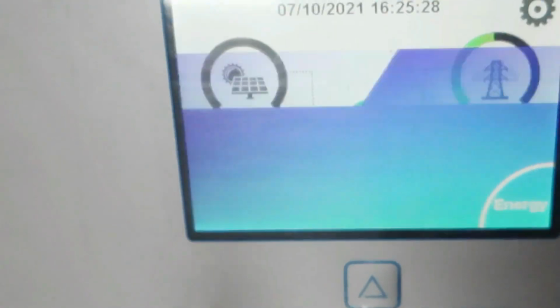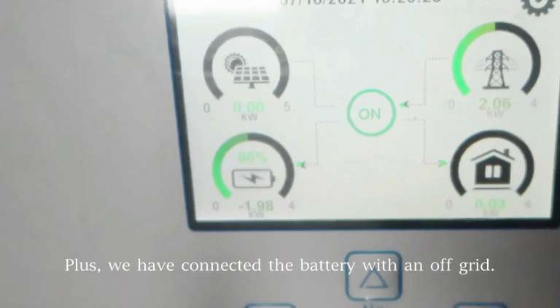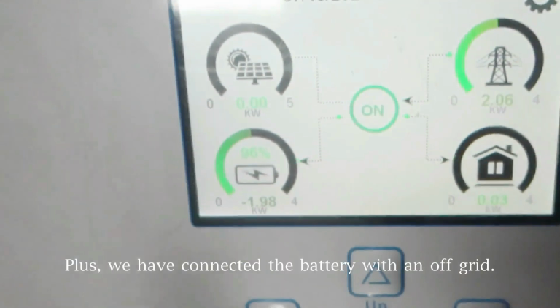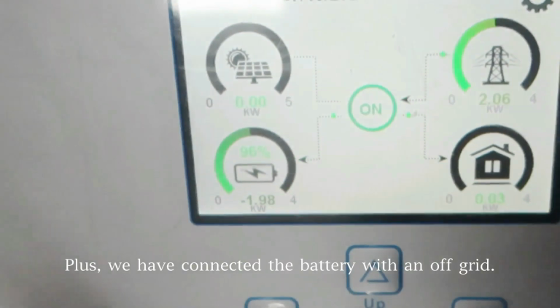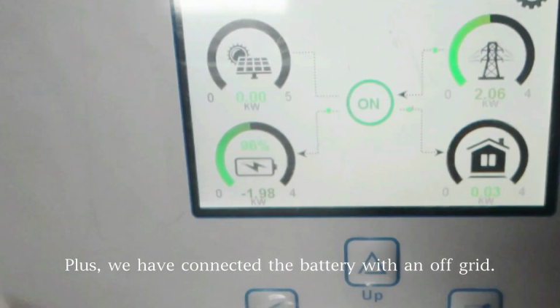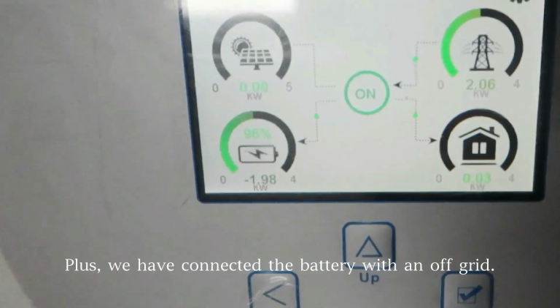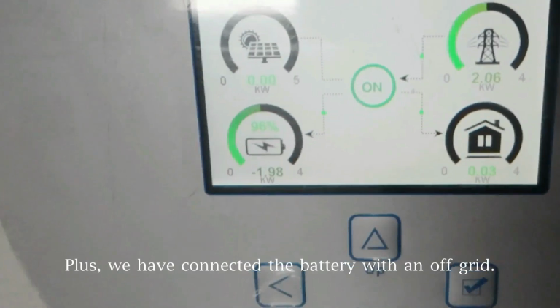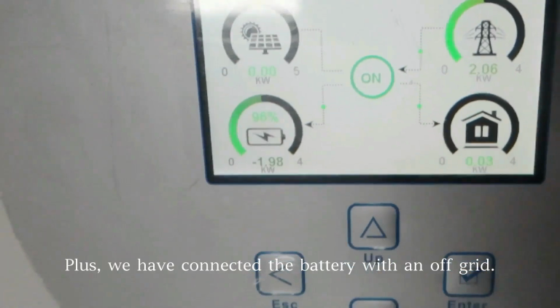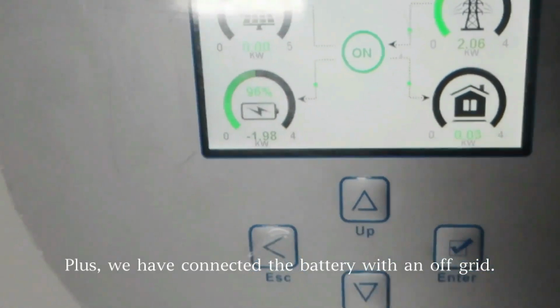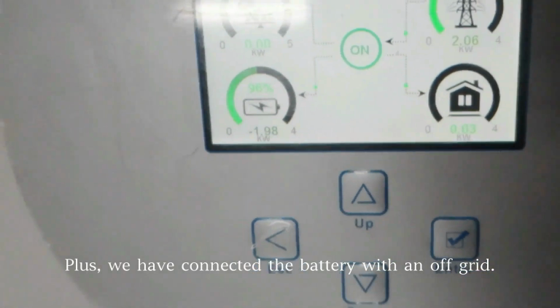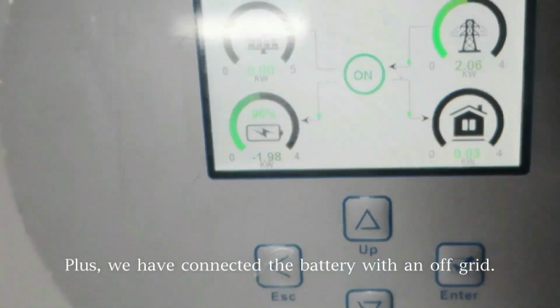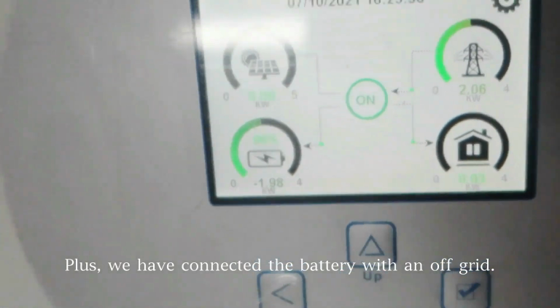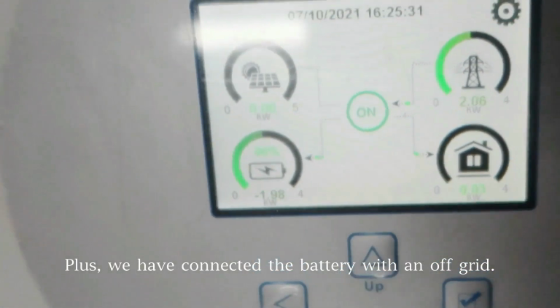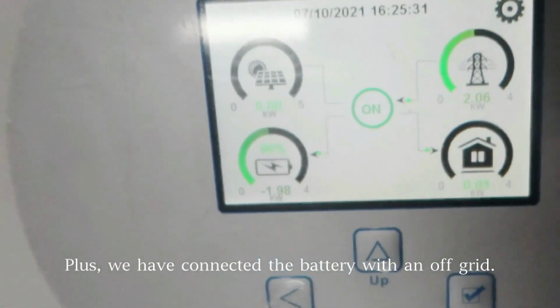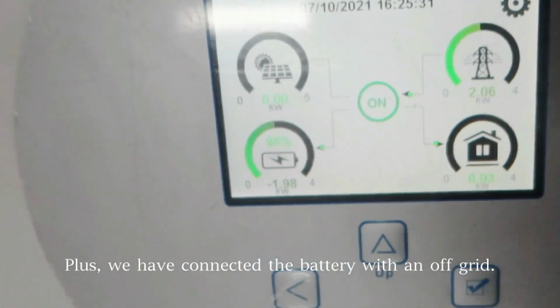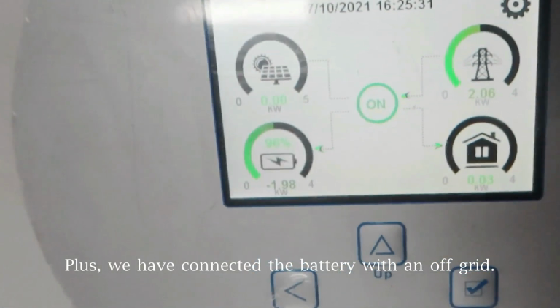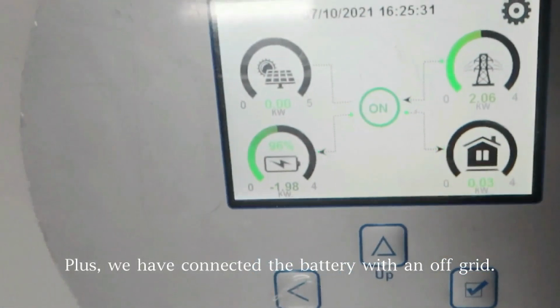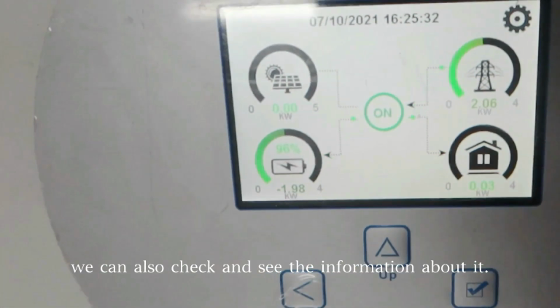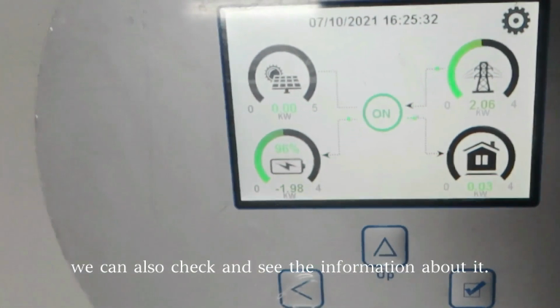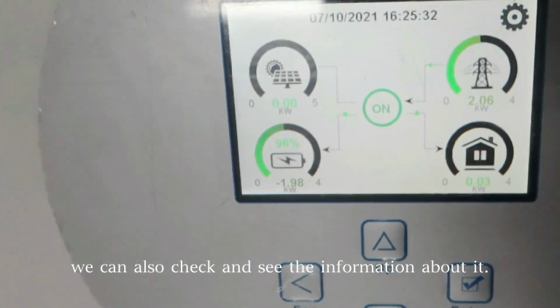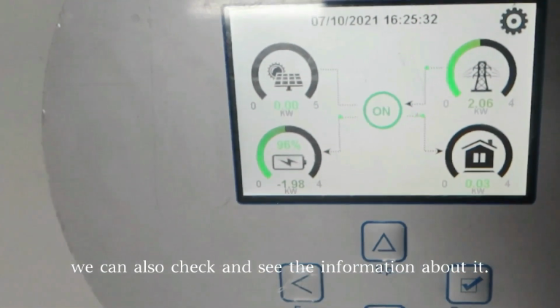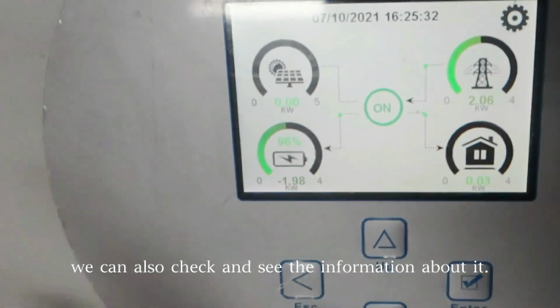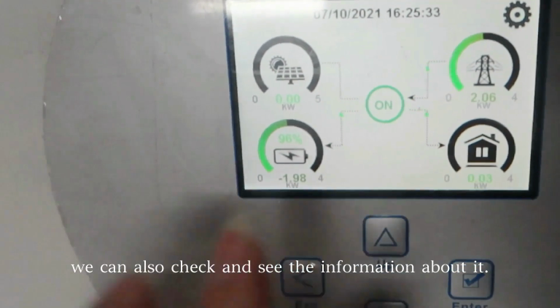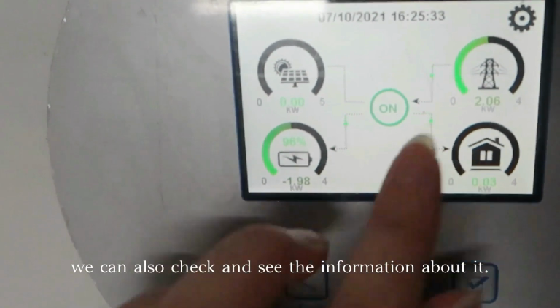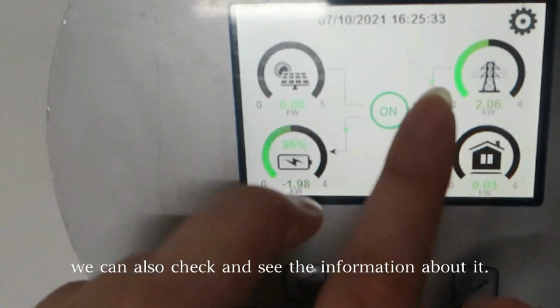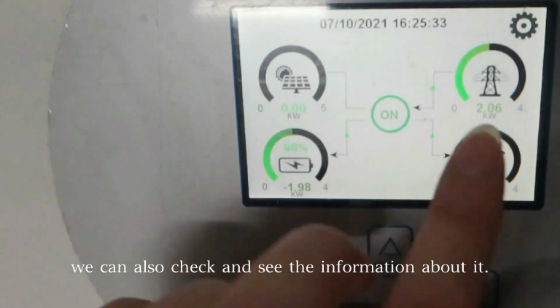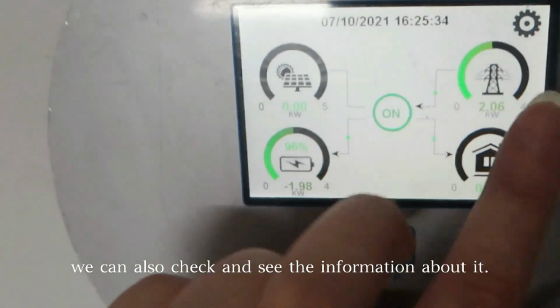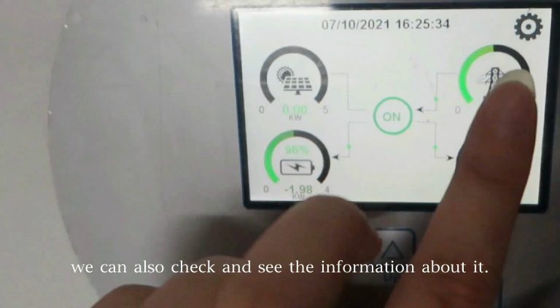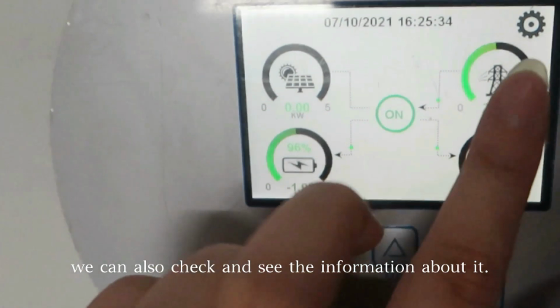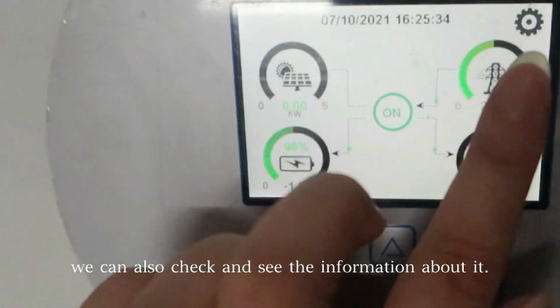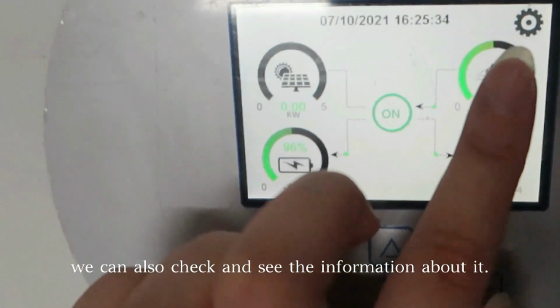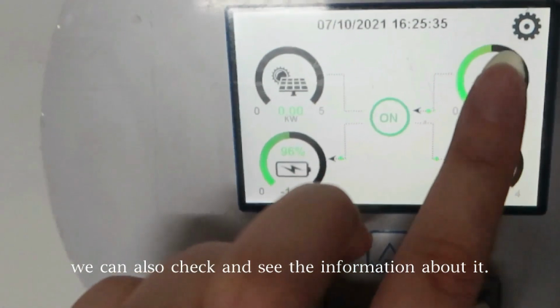Plus, we have connected the battery with an off-grid system. We can also check and see the information about it.